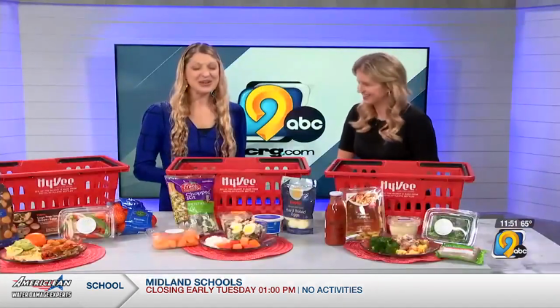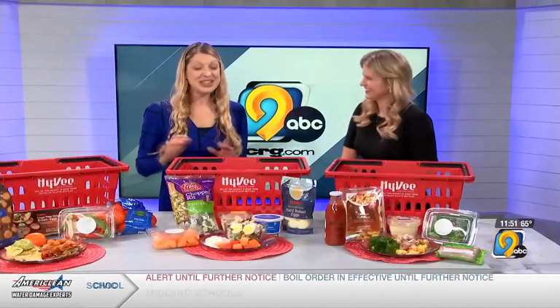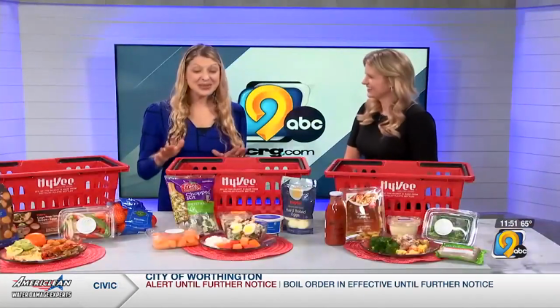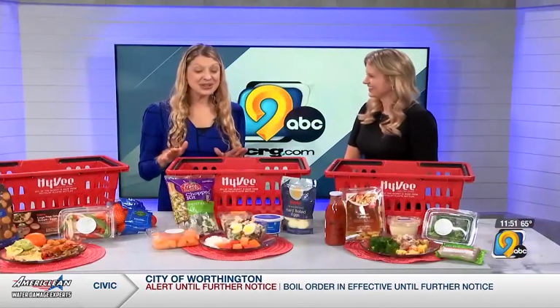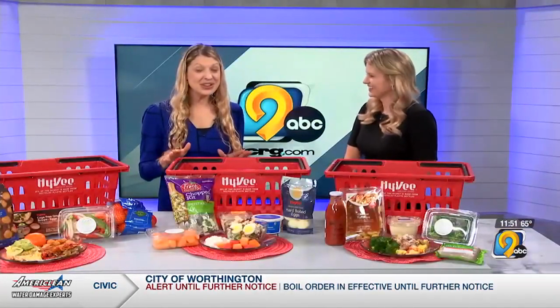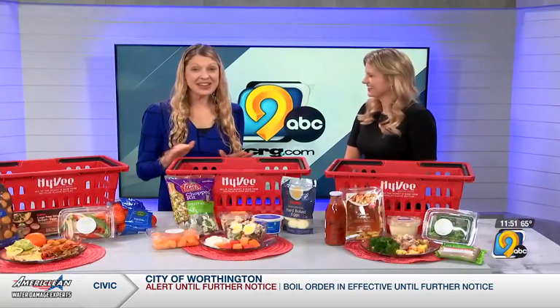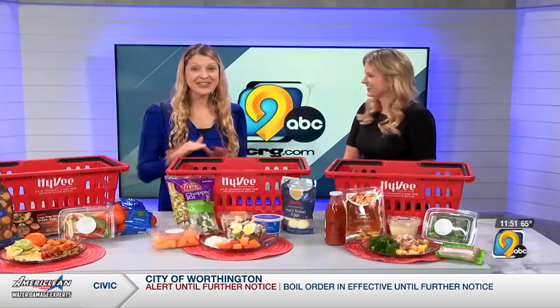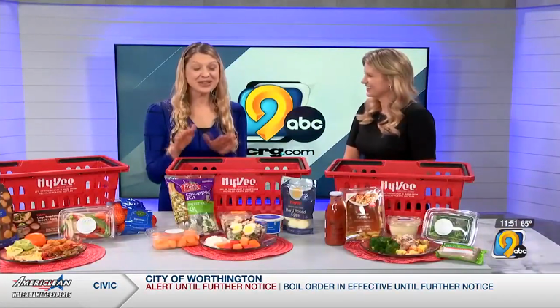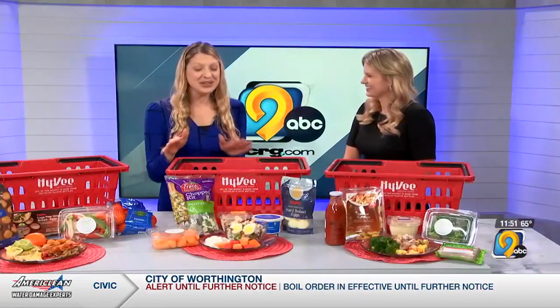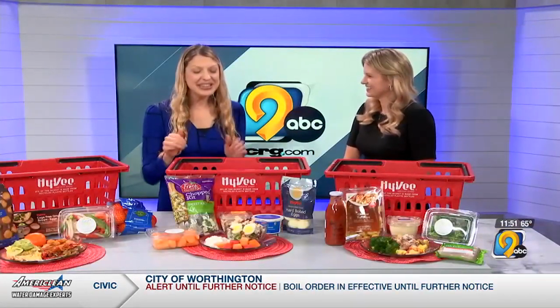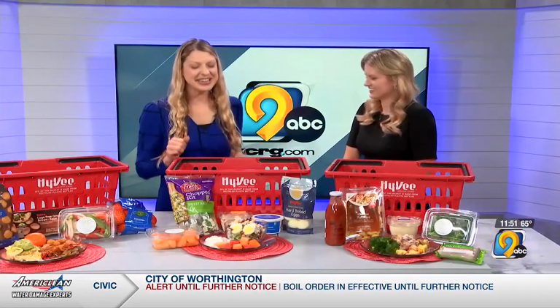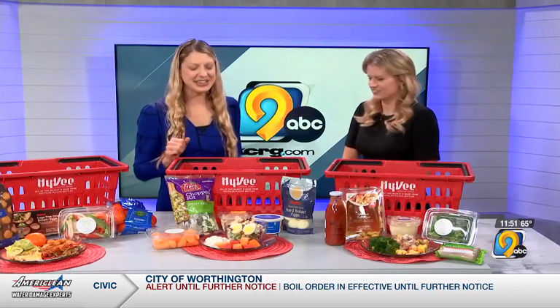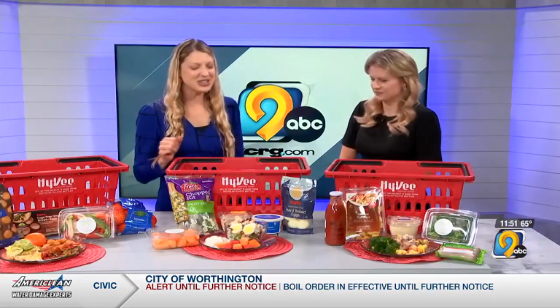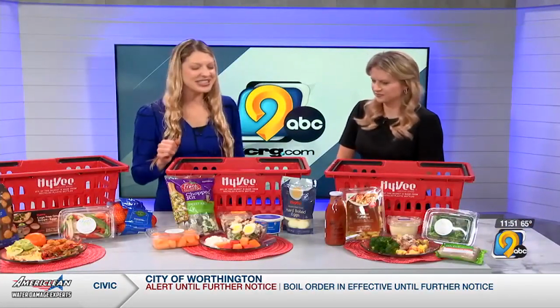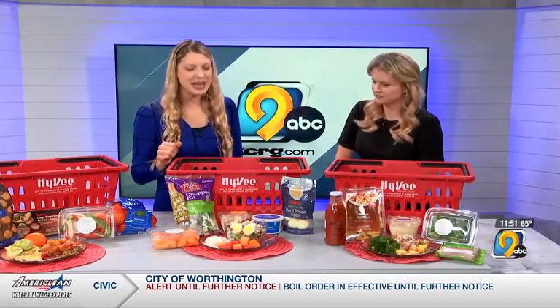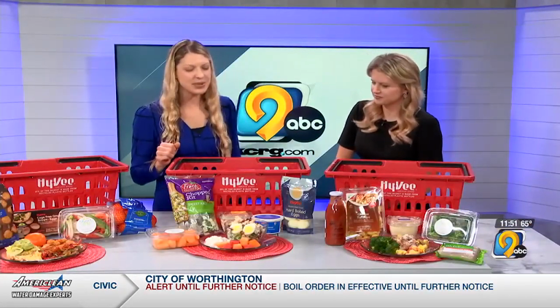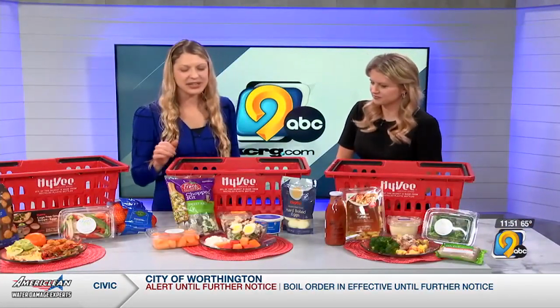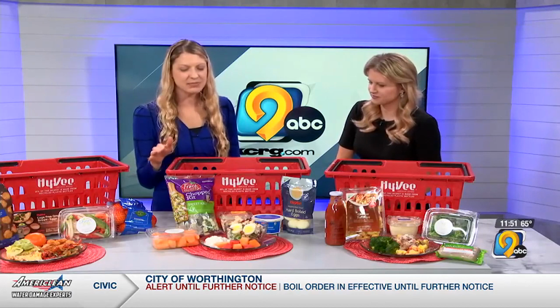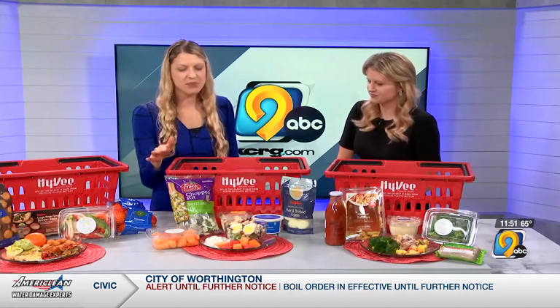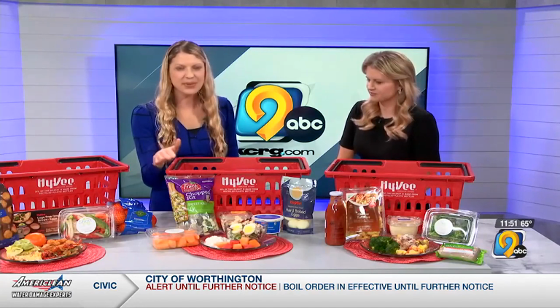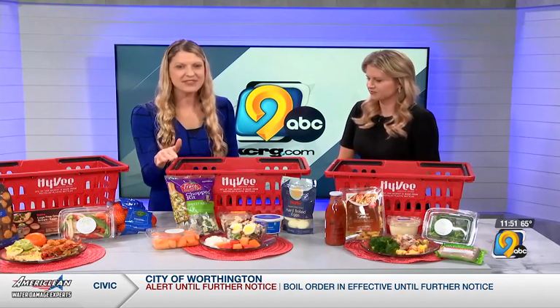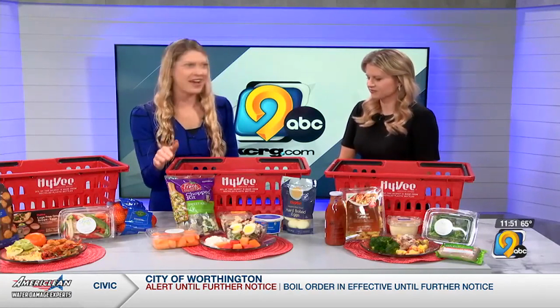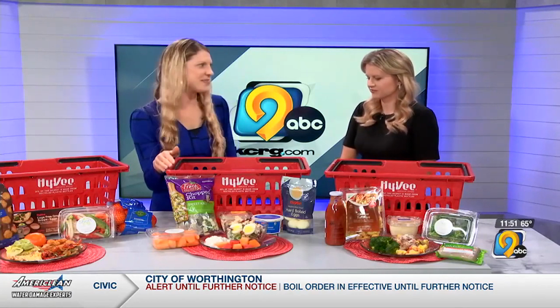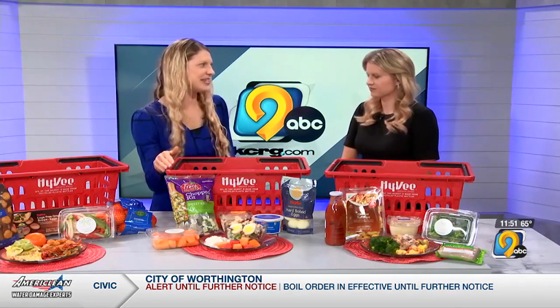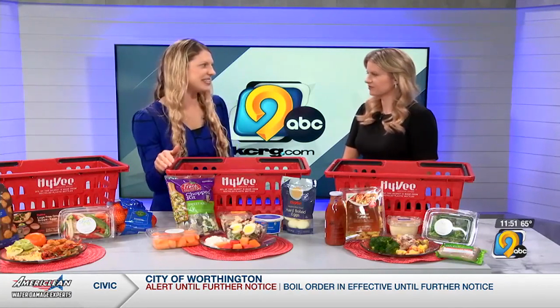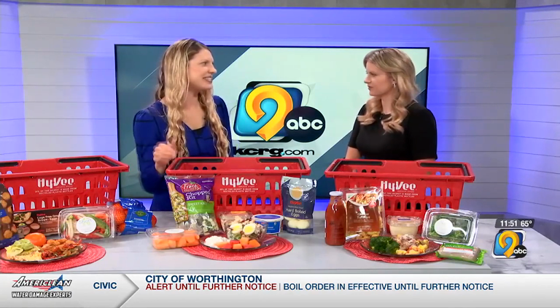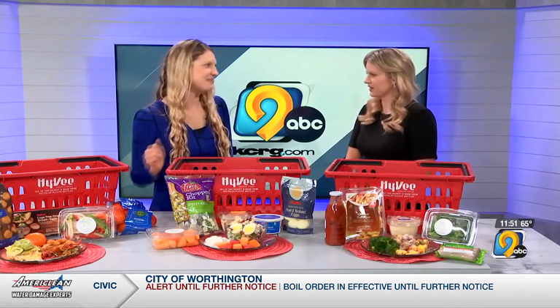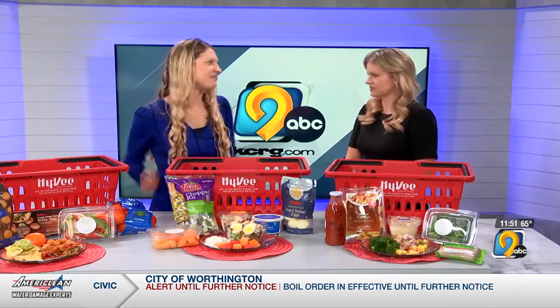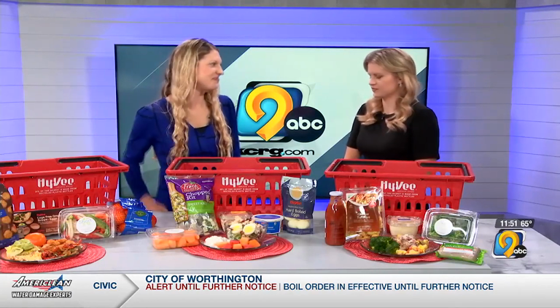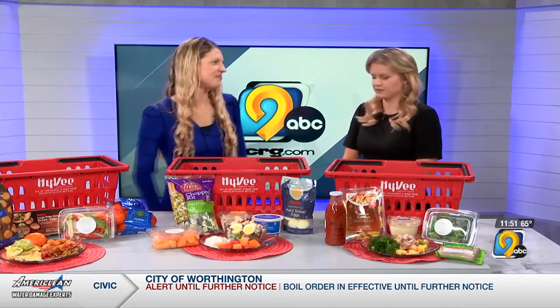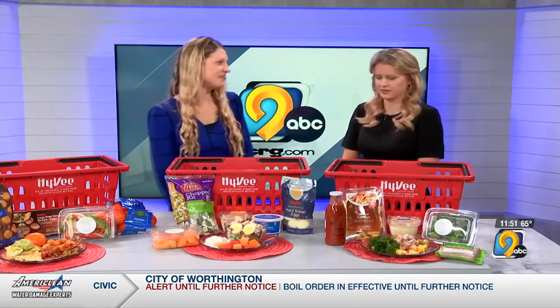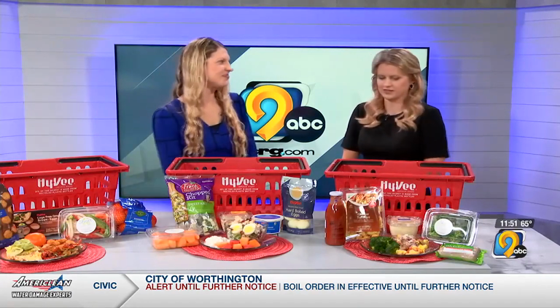With this one, you're not even cooking — just assembling, probably five minutes.